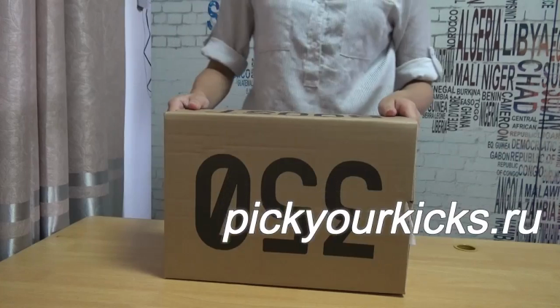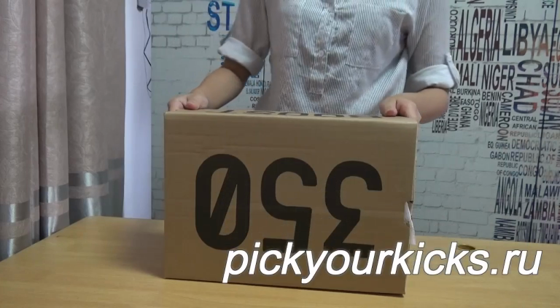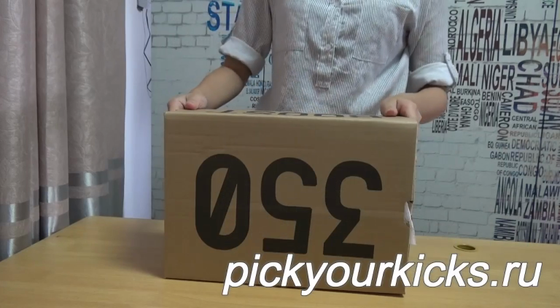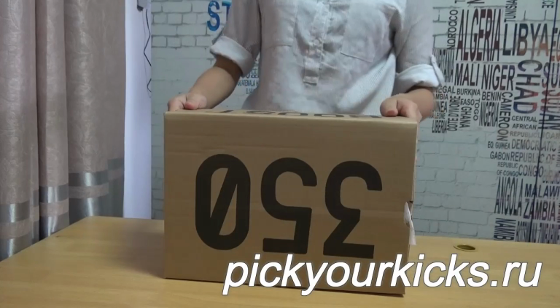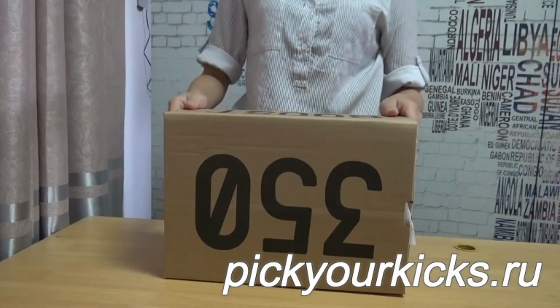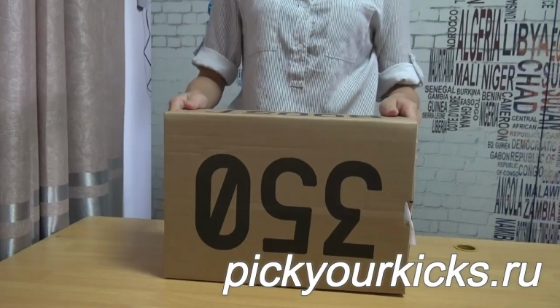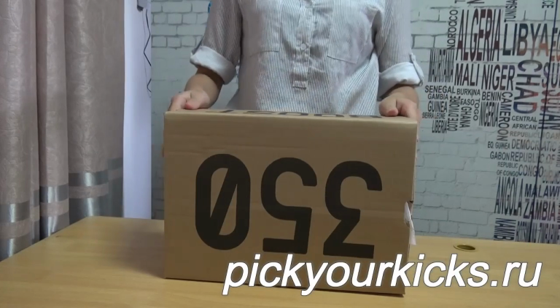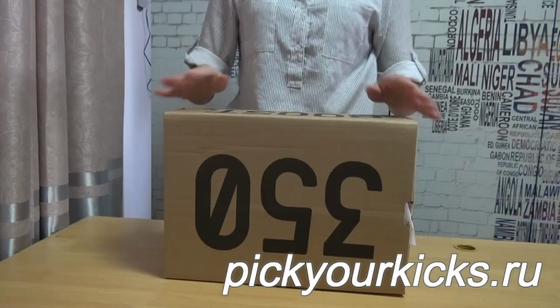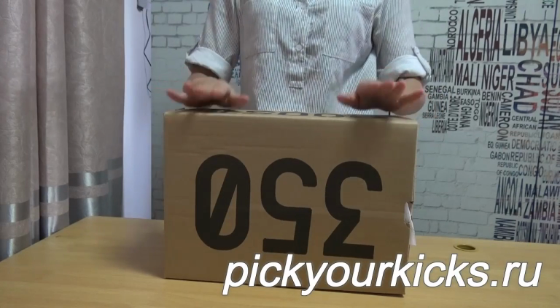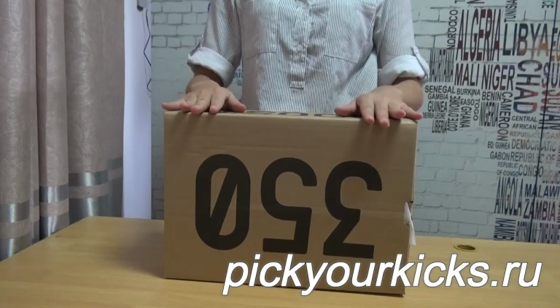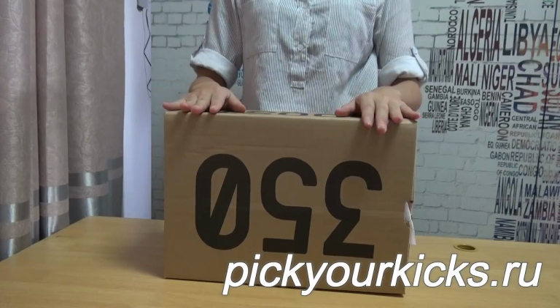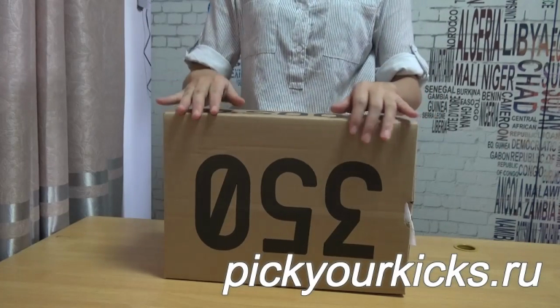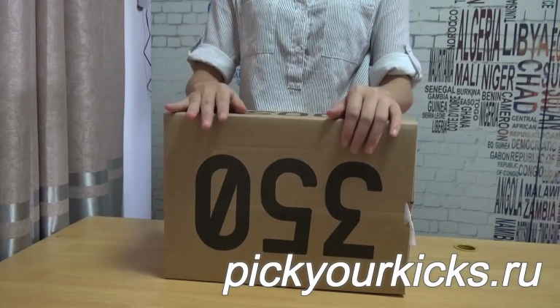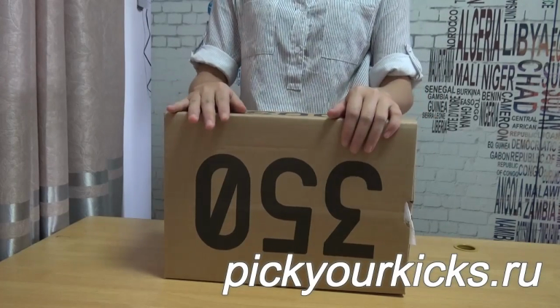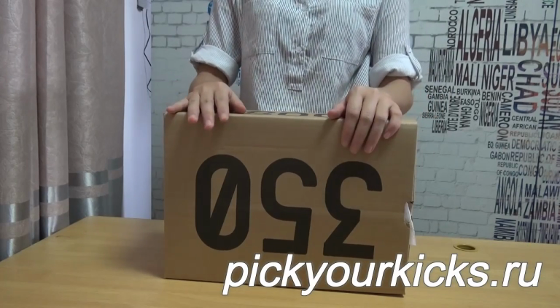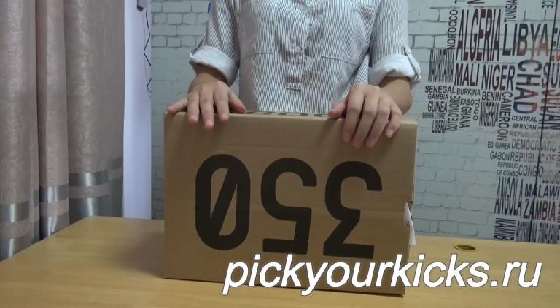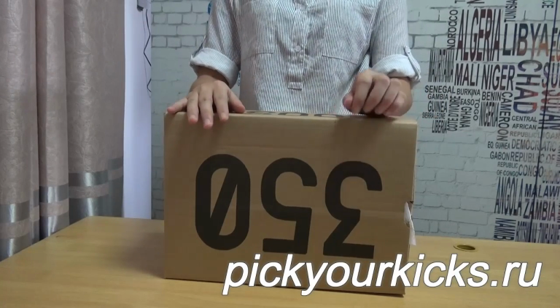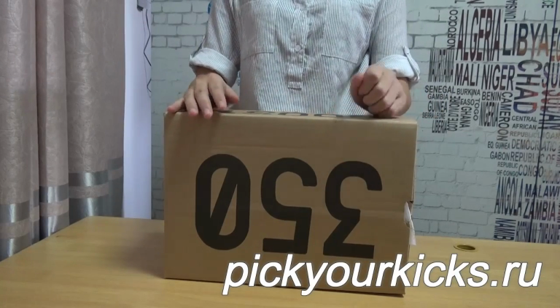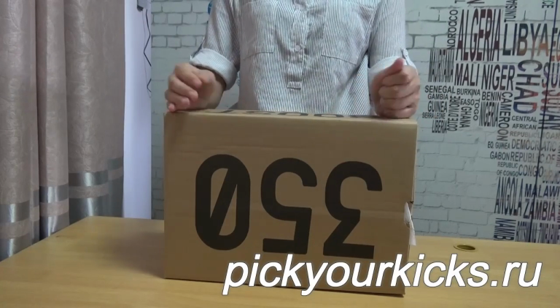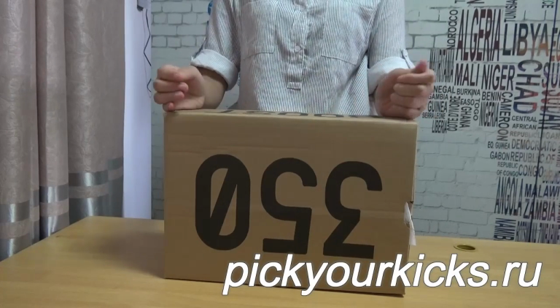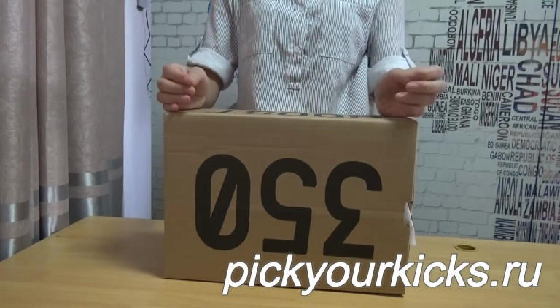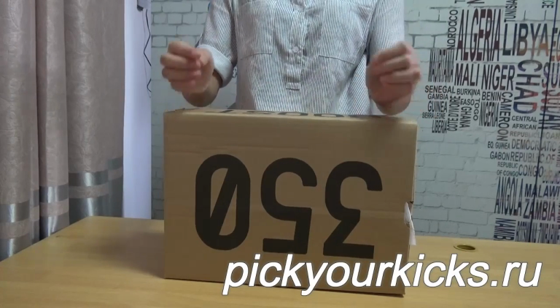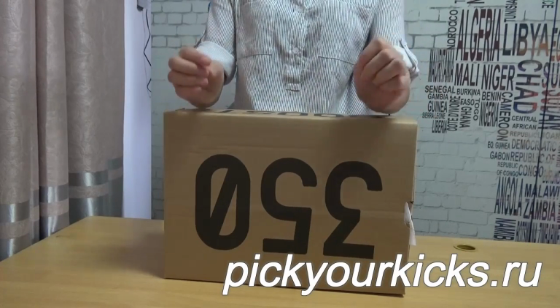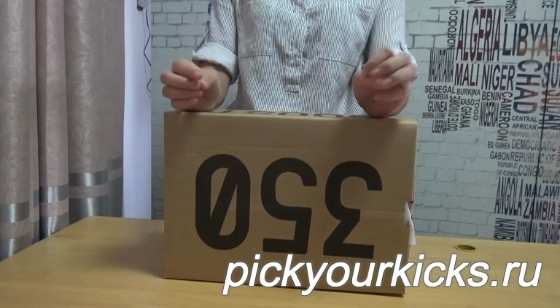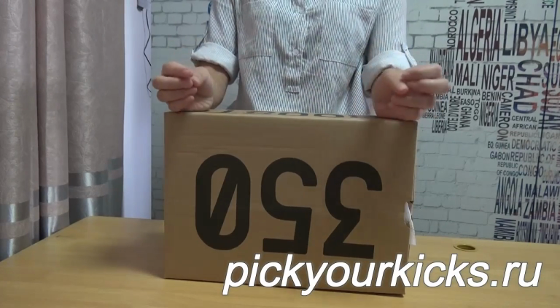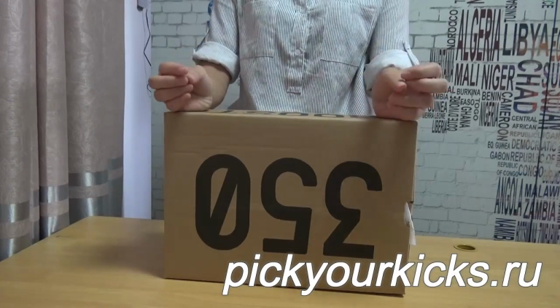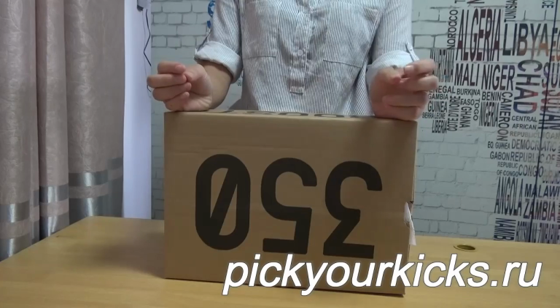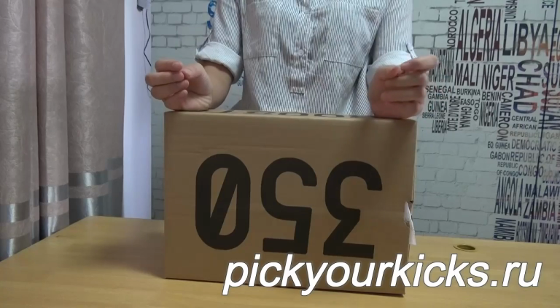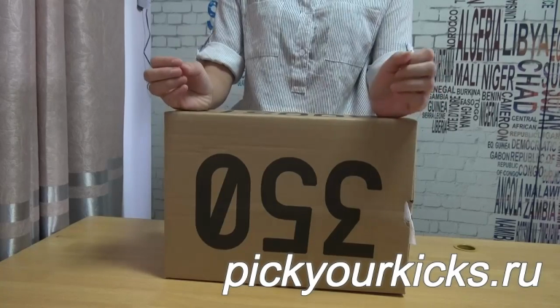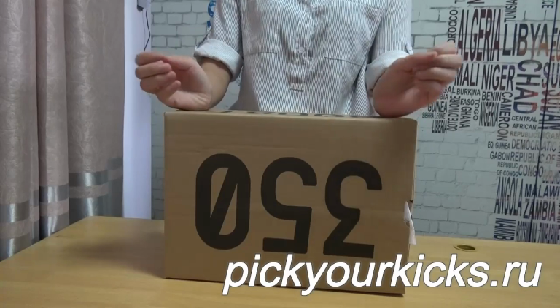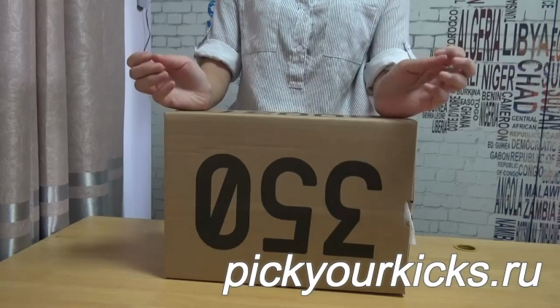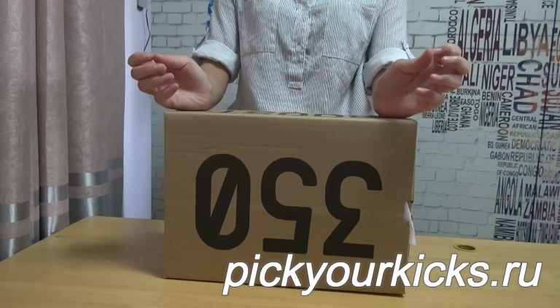Hello YouTube guys! This is Lidia from Kicks.BR.com, also PPLKICKS.RU.